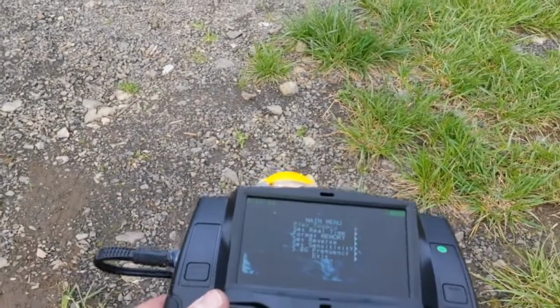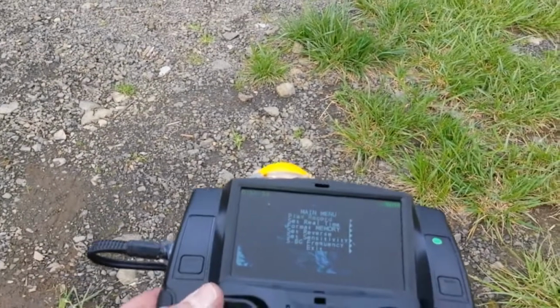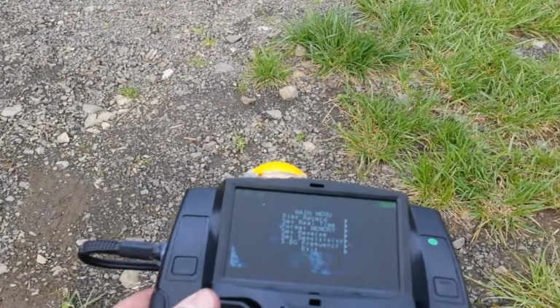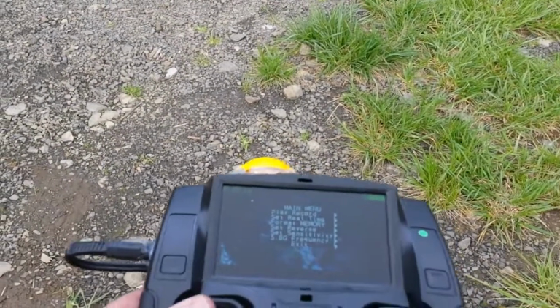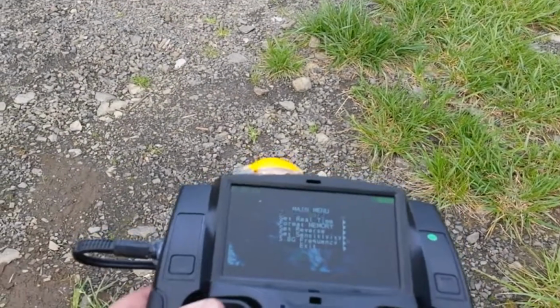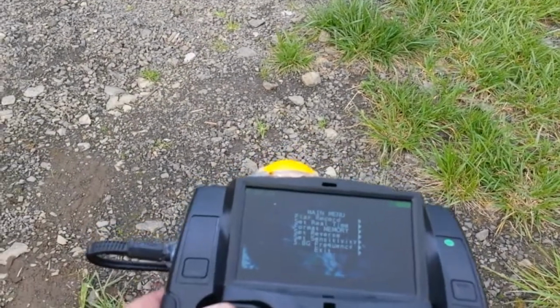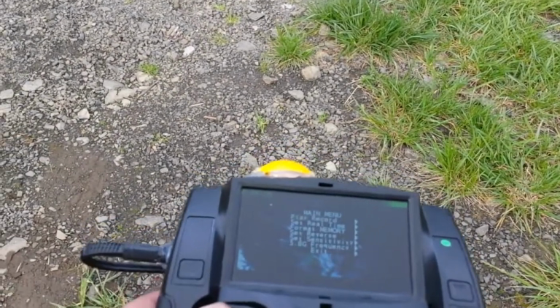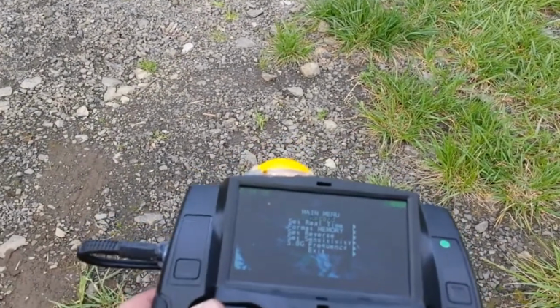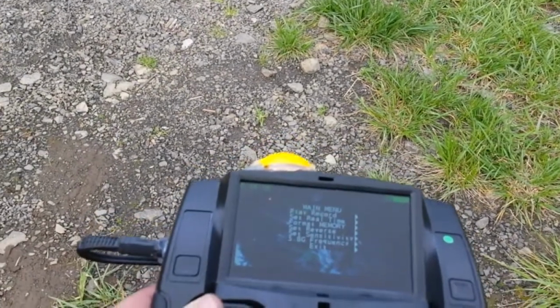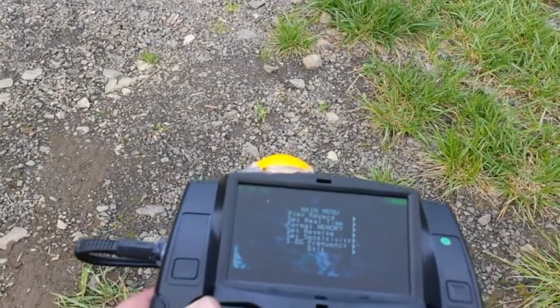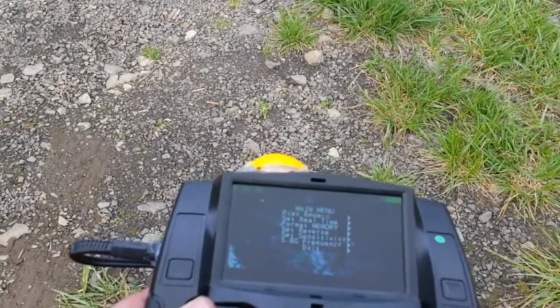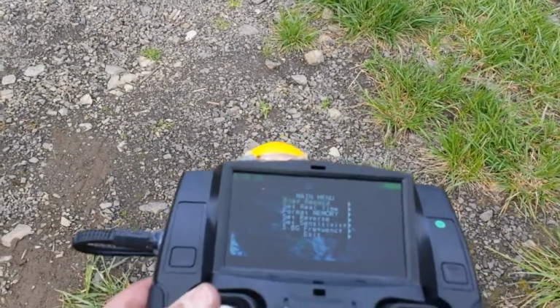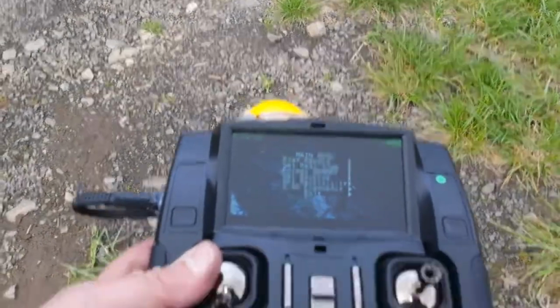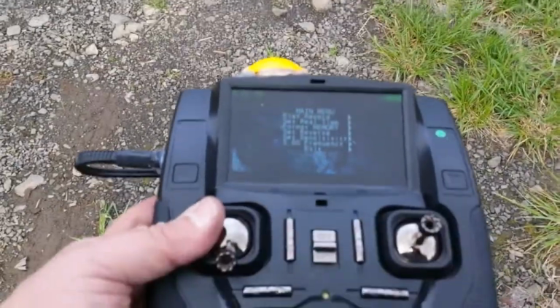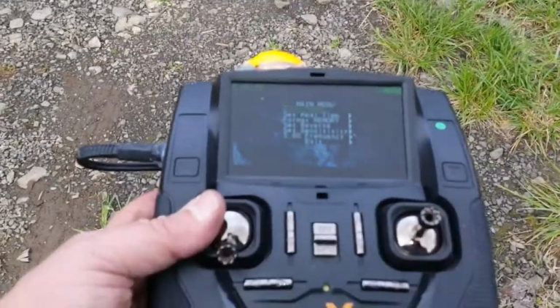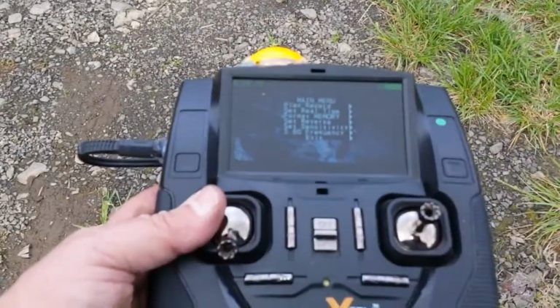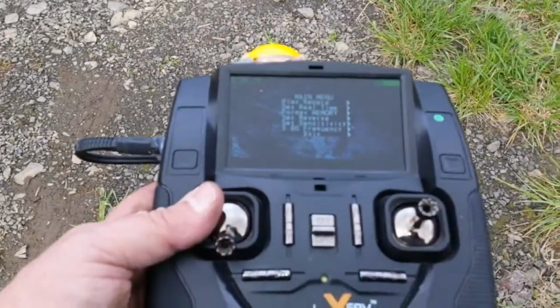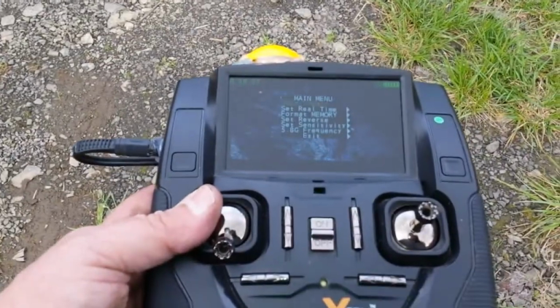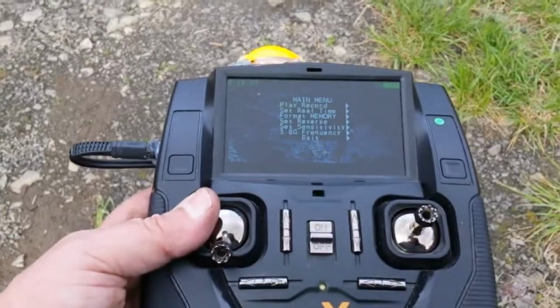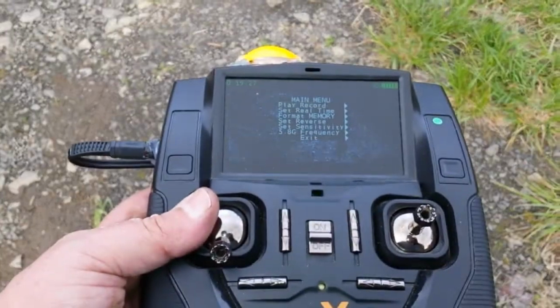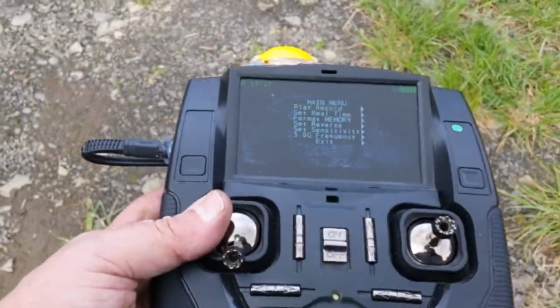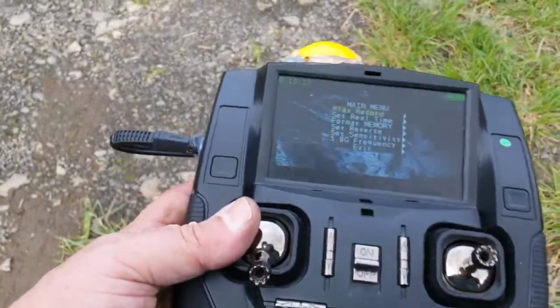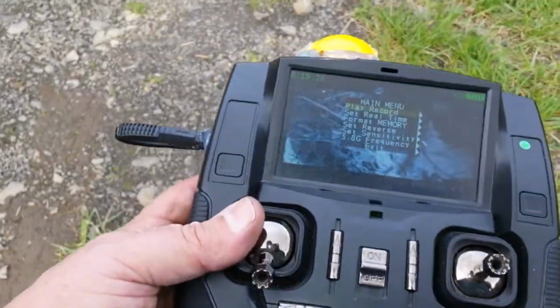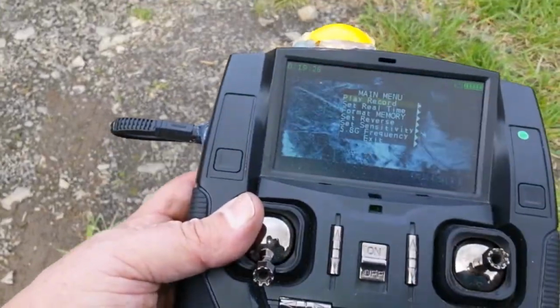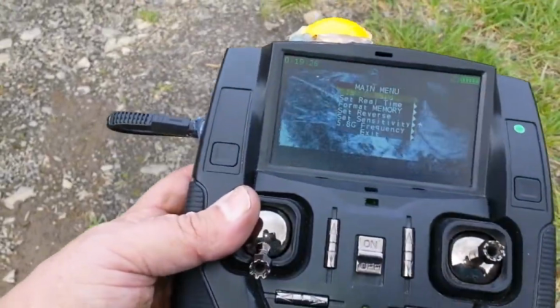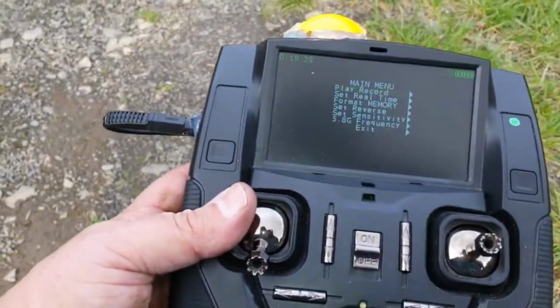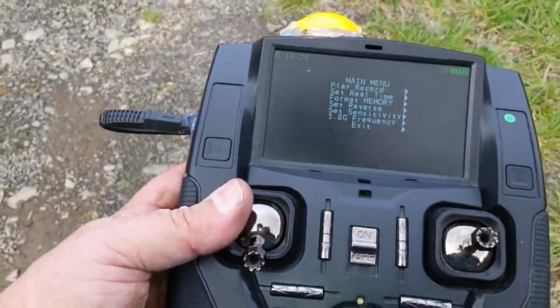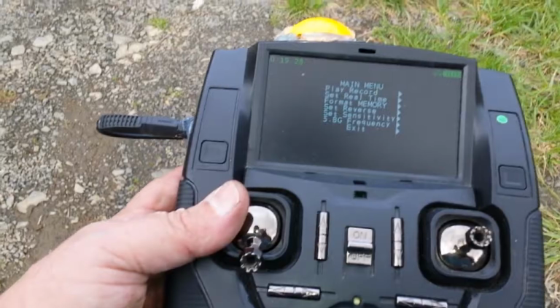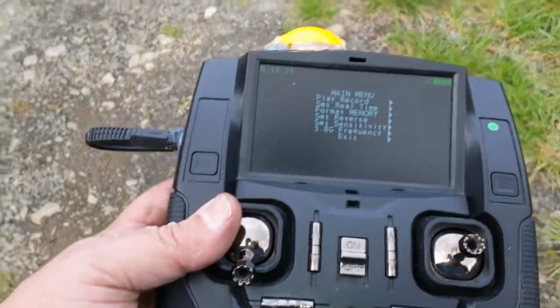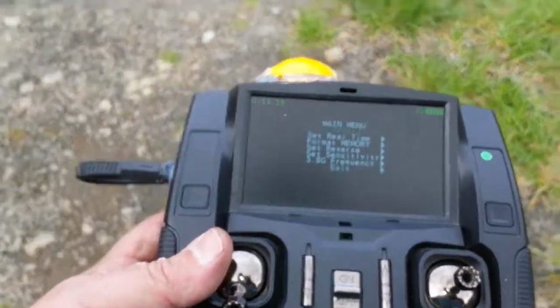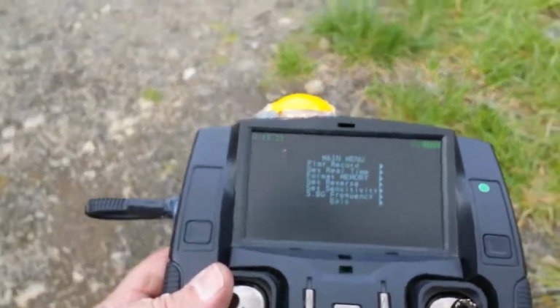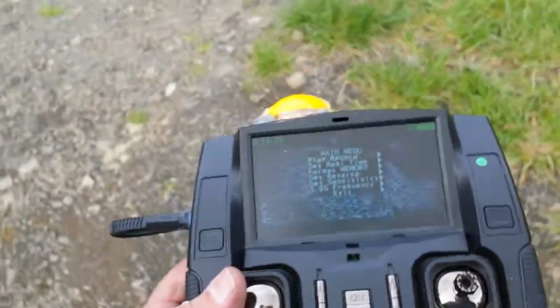But I can still get a video signal — it's still there. I just gotta keep it kind of pointed in that direction.